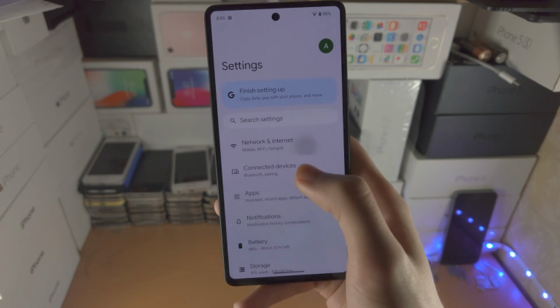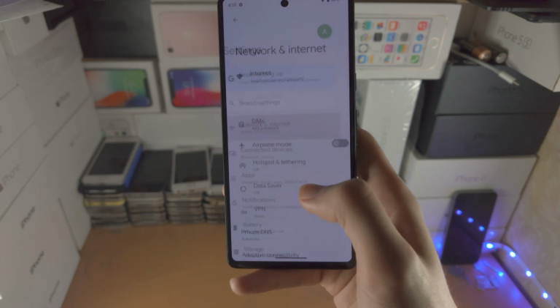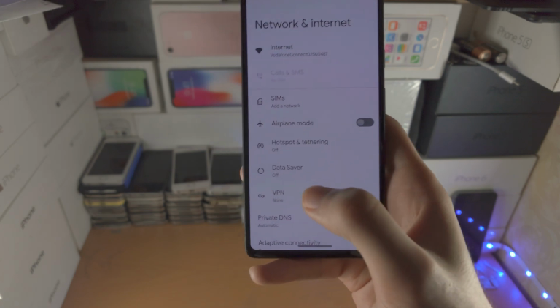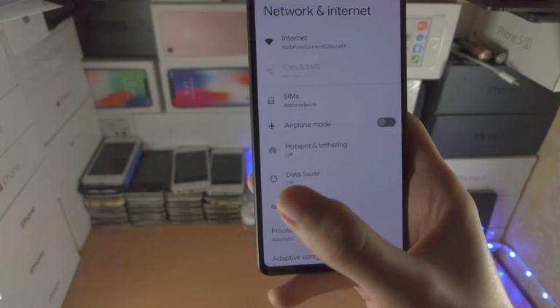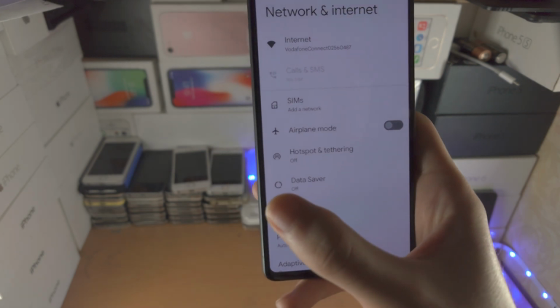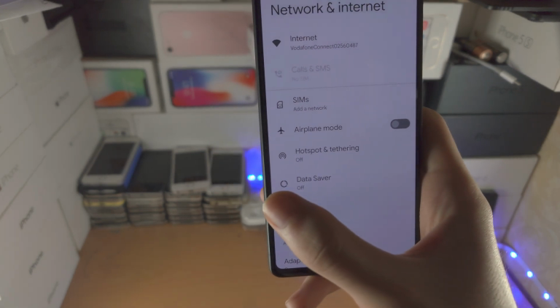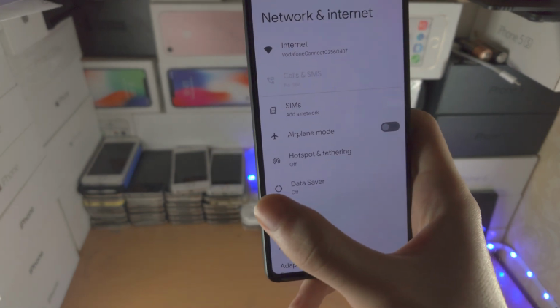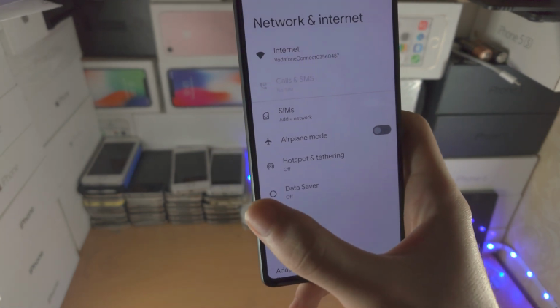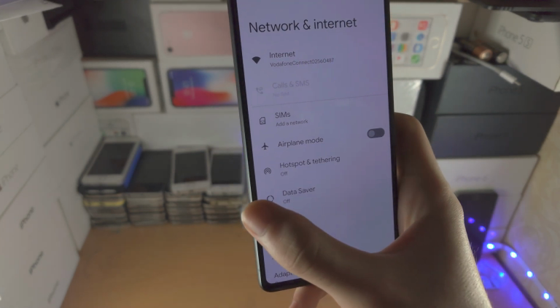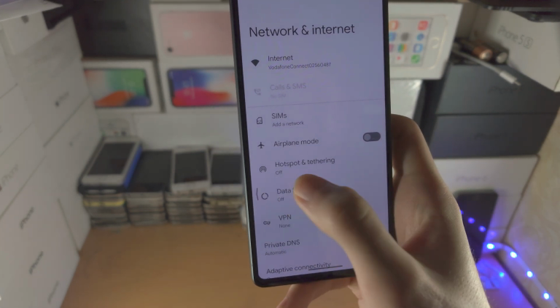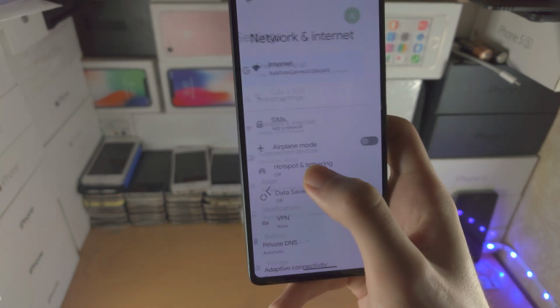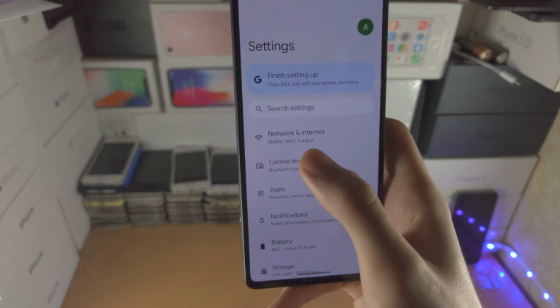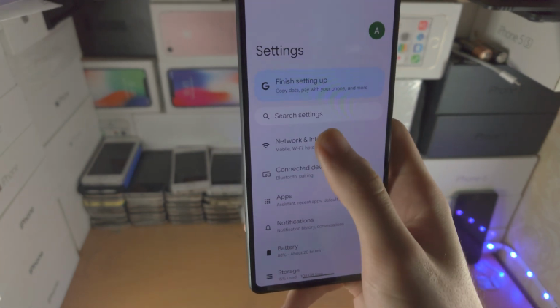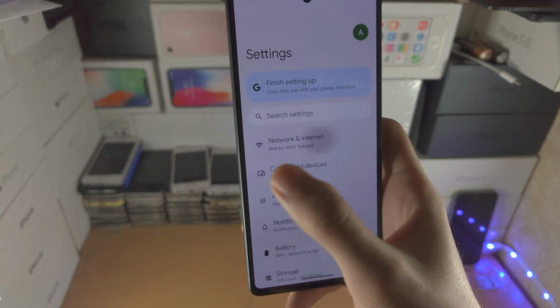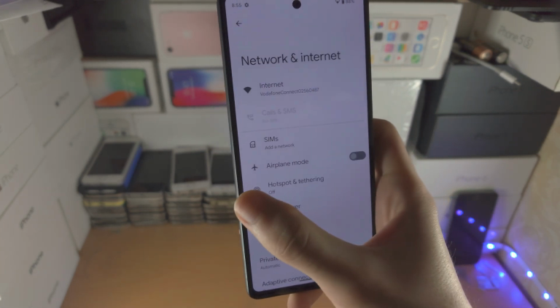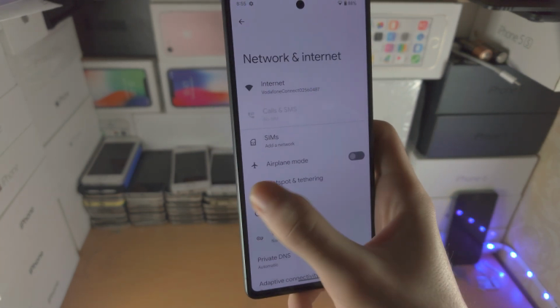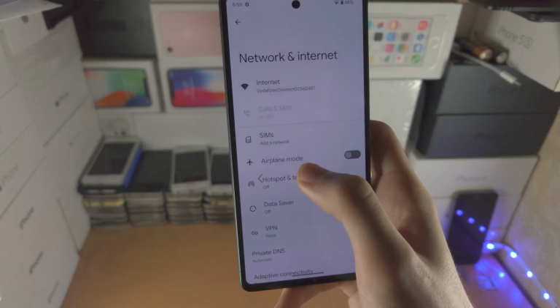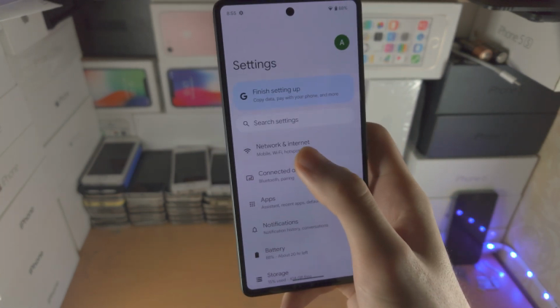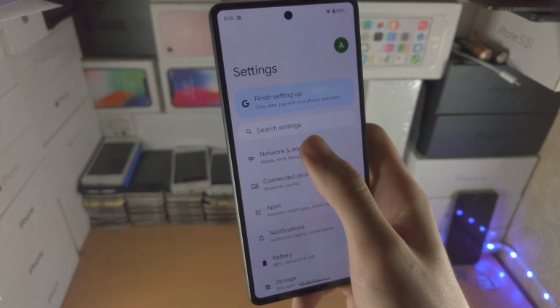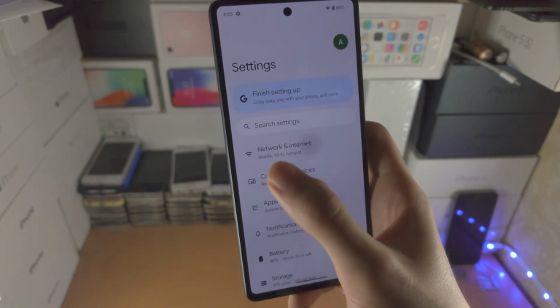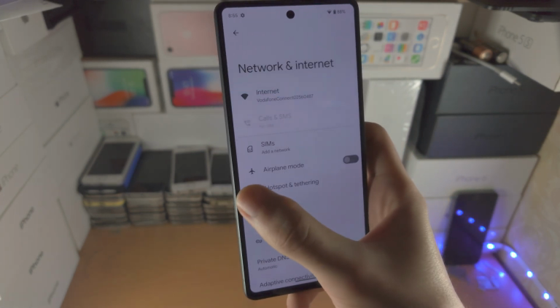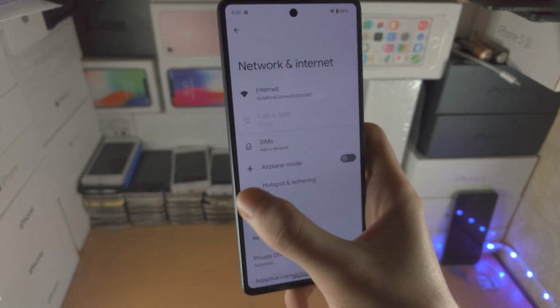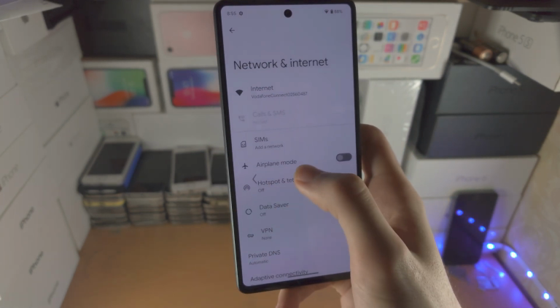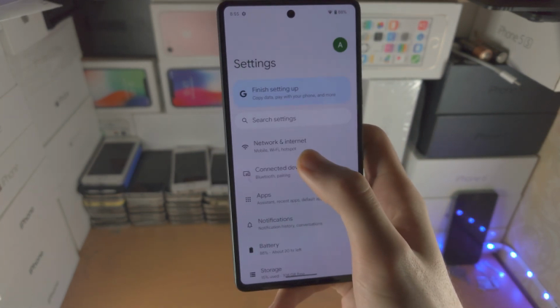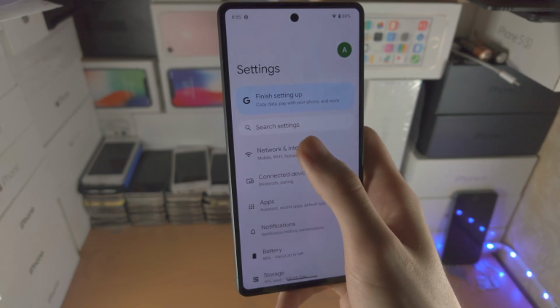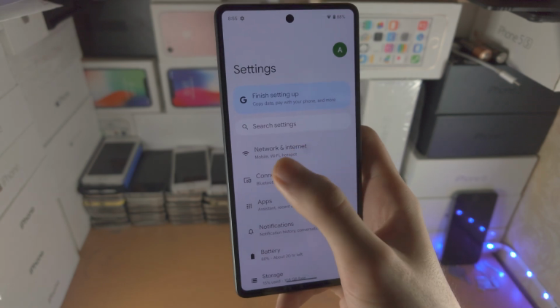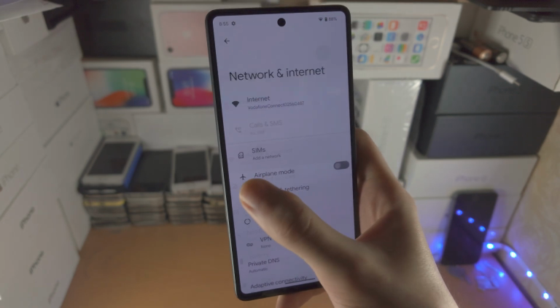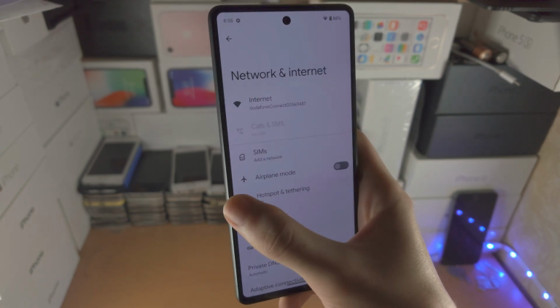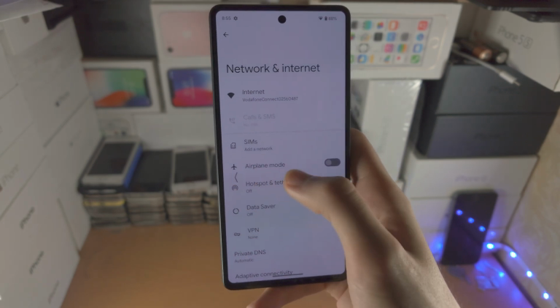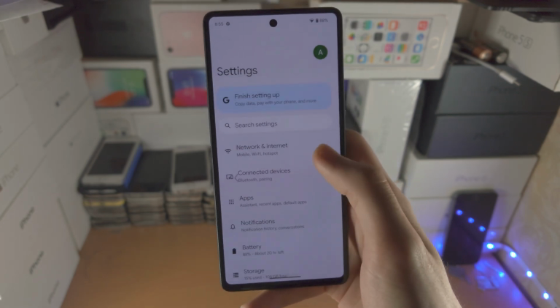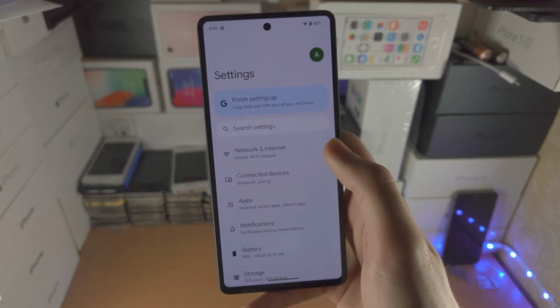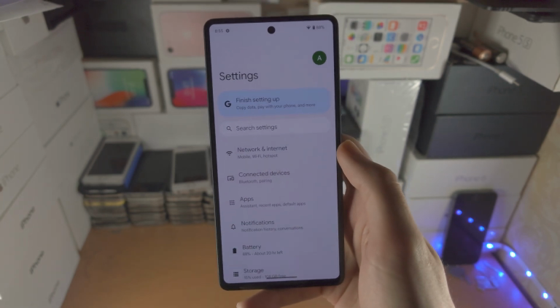You can also go back from the far left hand side by swiping to the right if you would like.